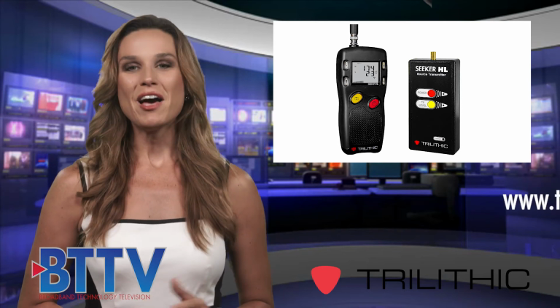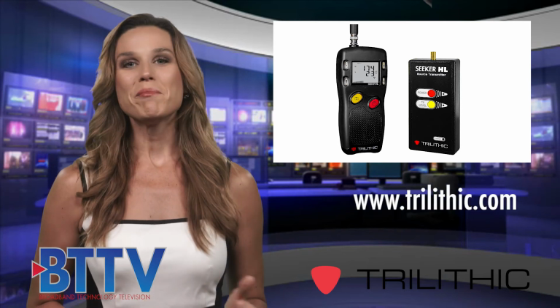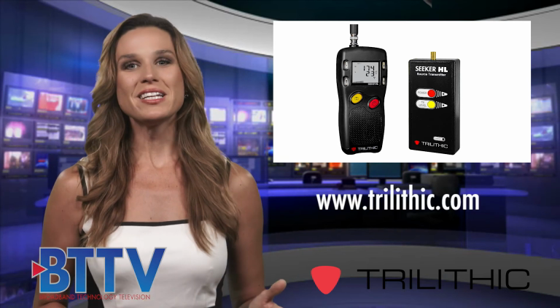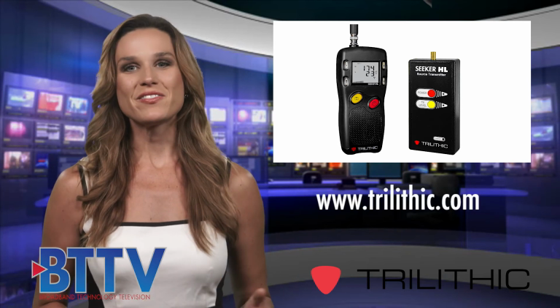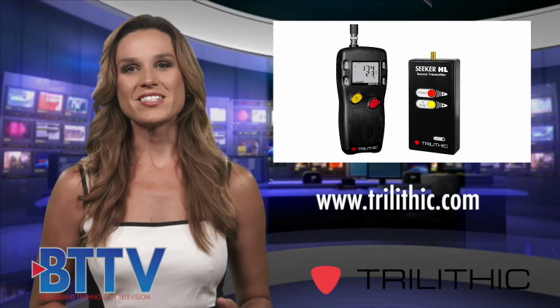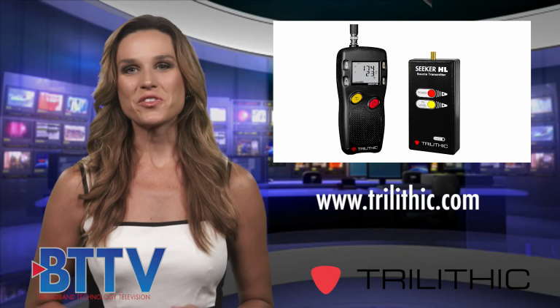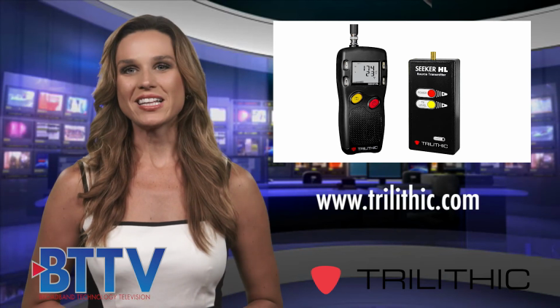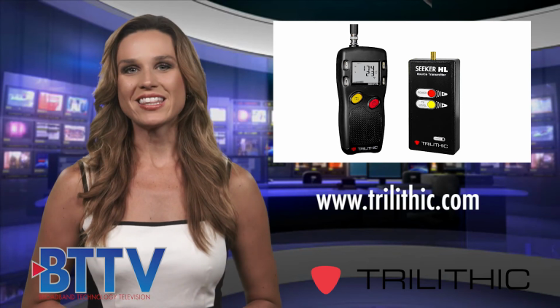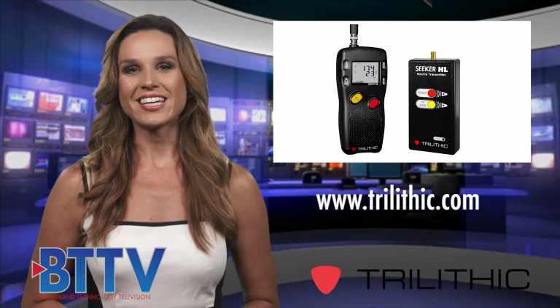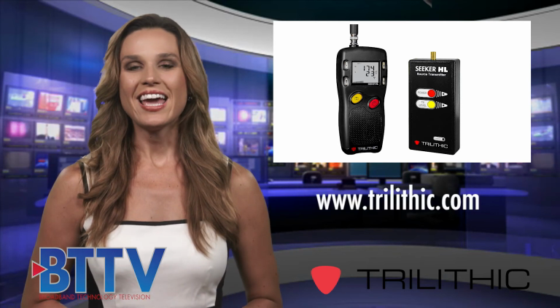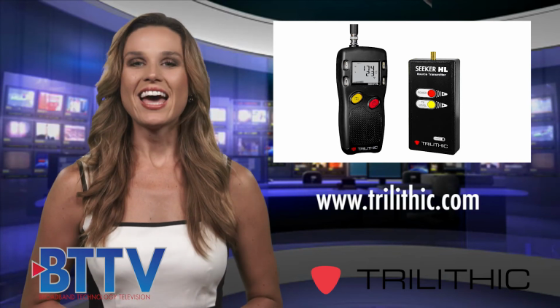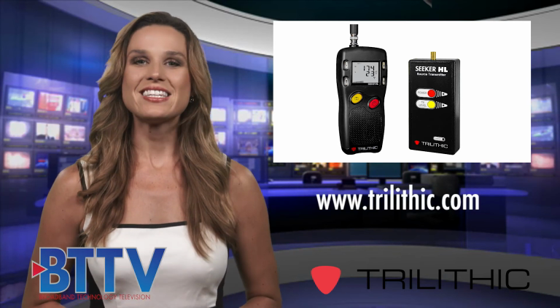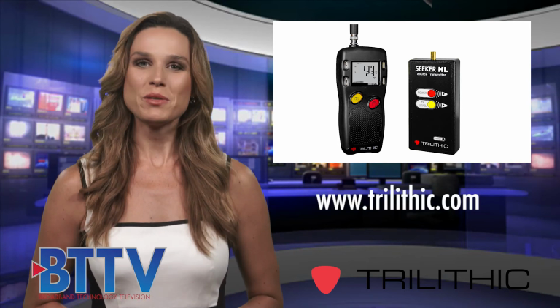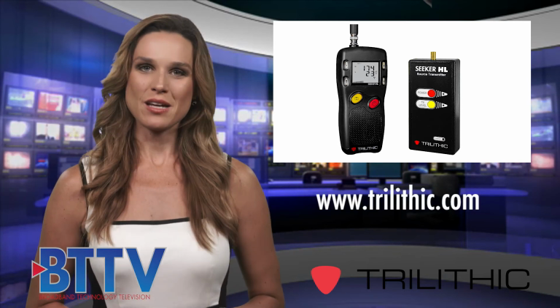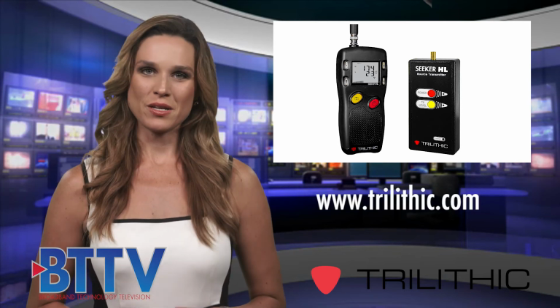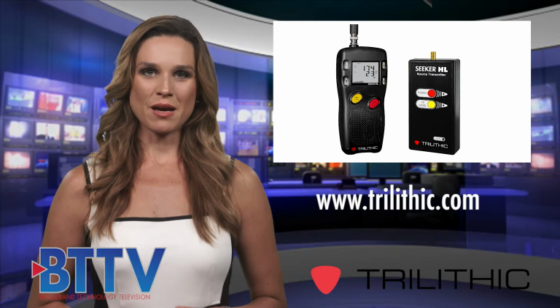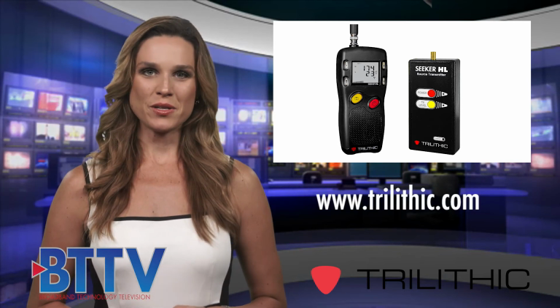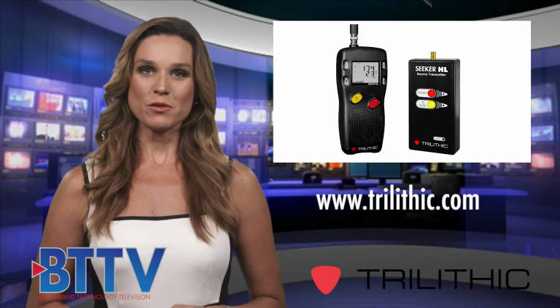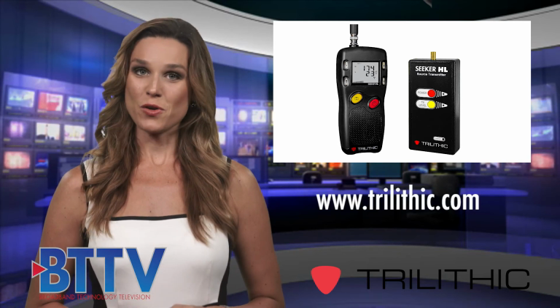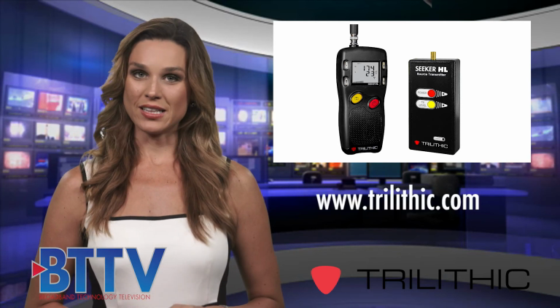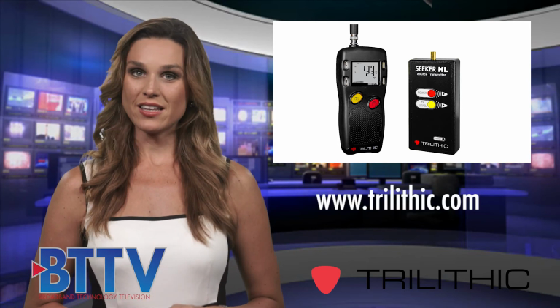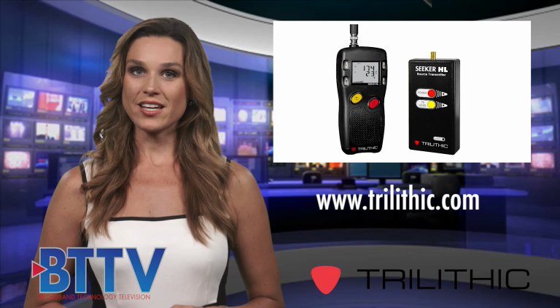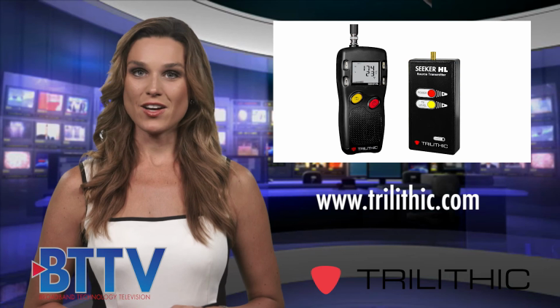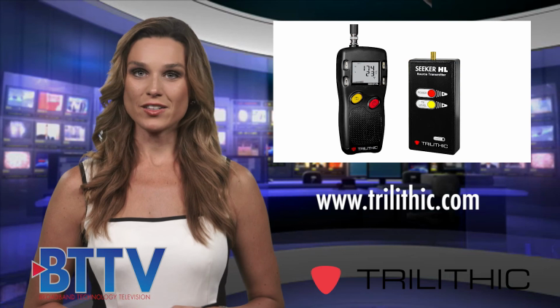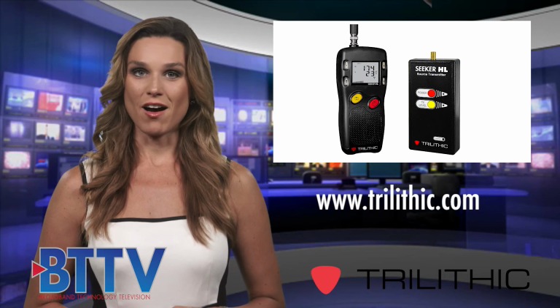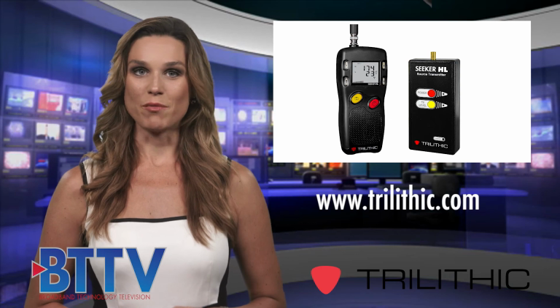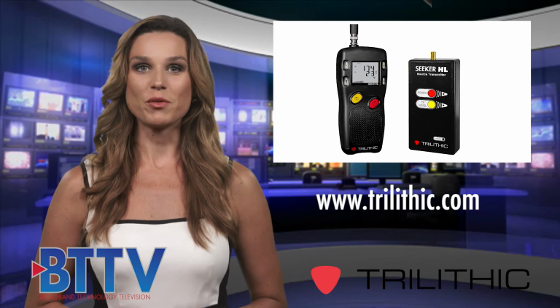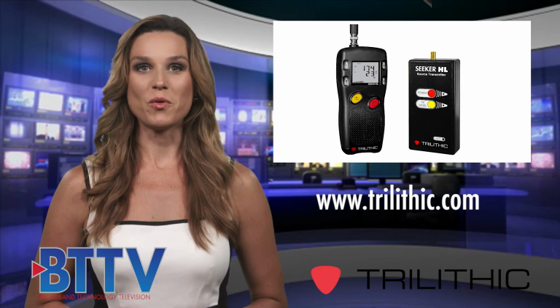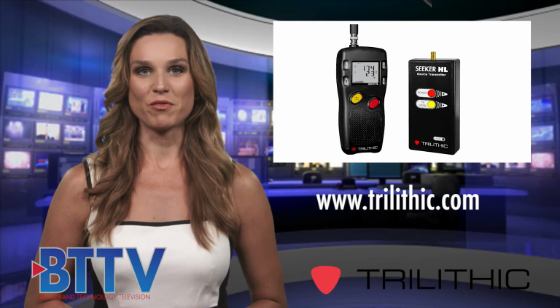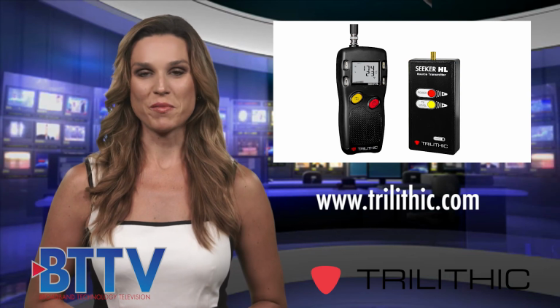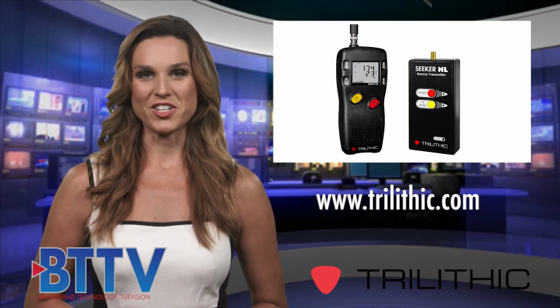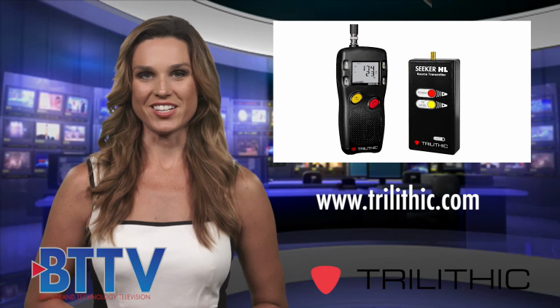Please visit Trilithic at www.trilithic.com for more information.